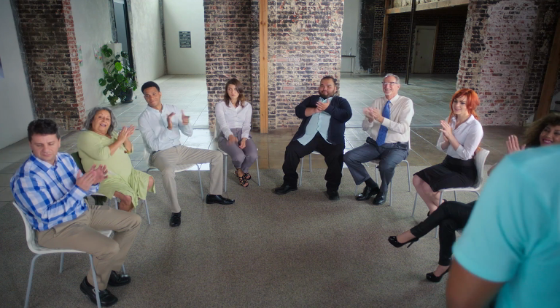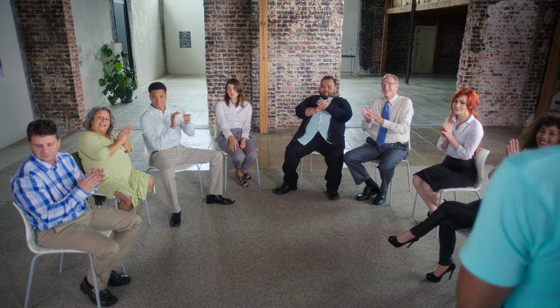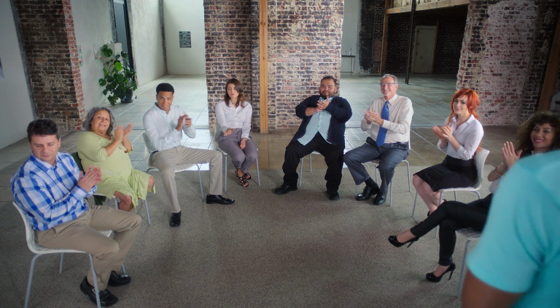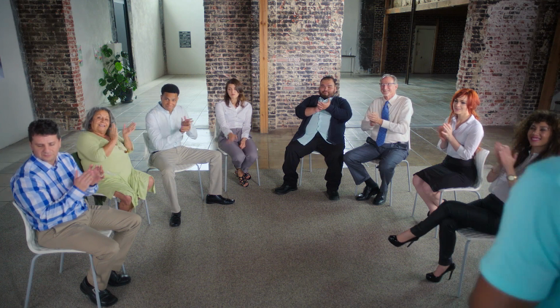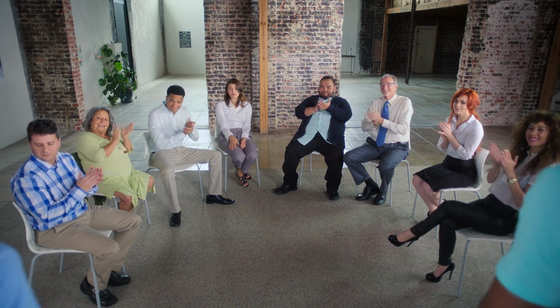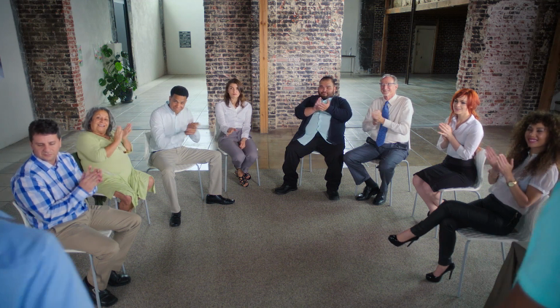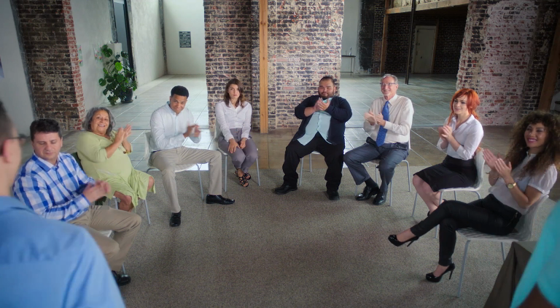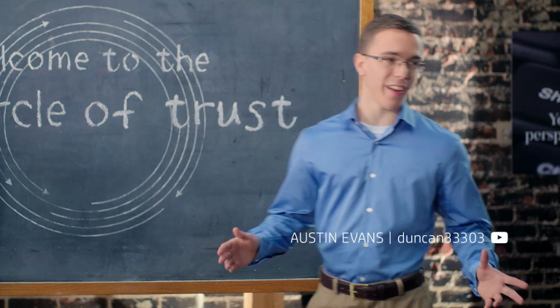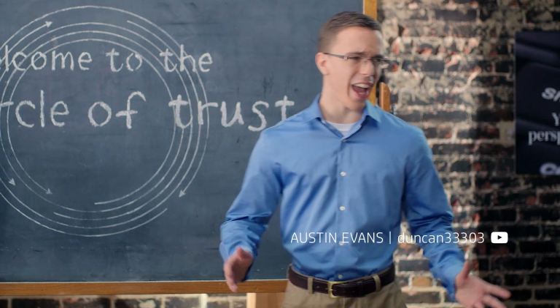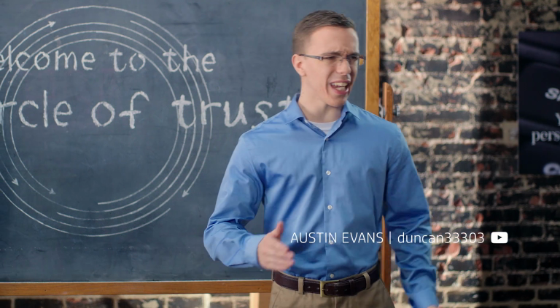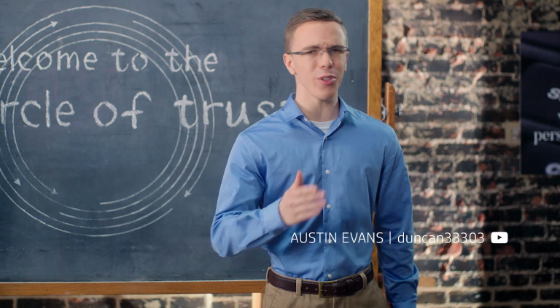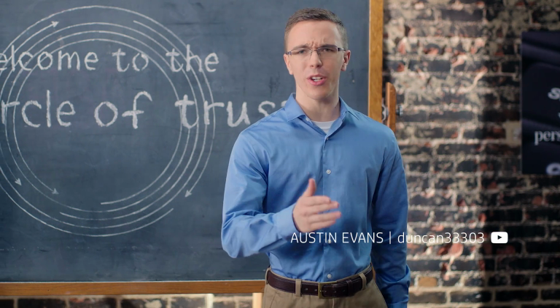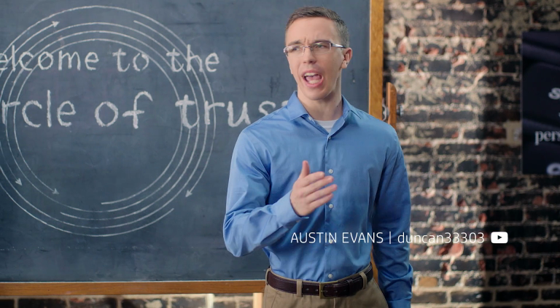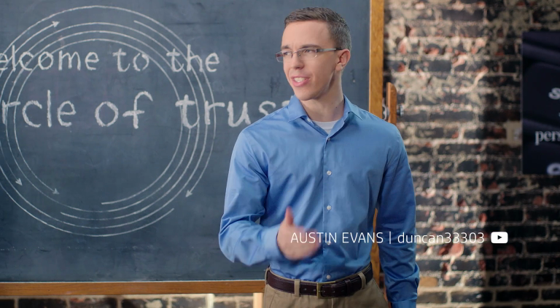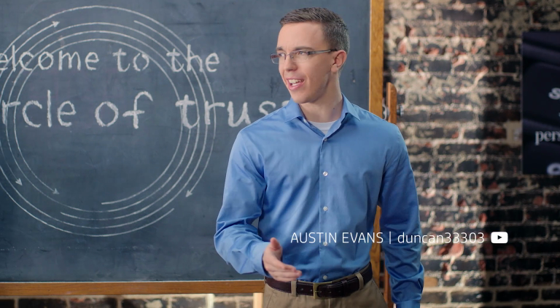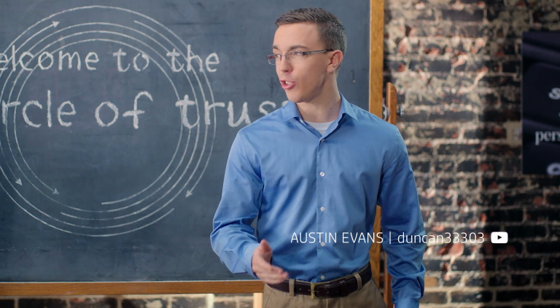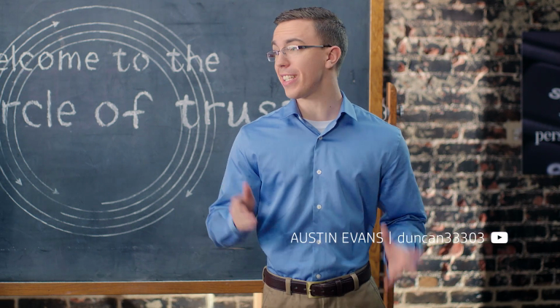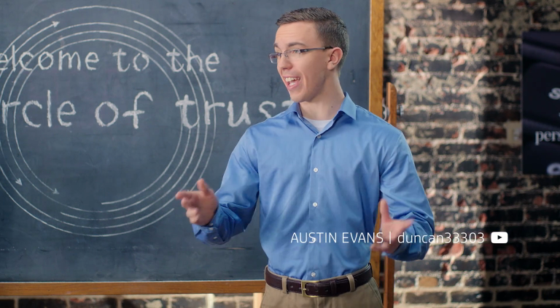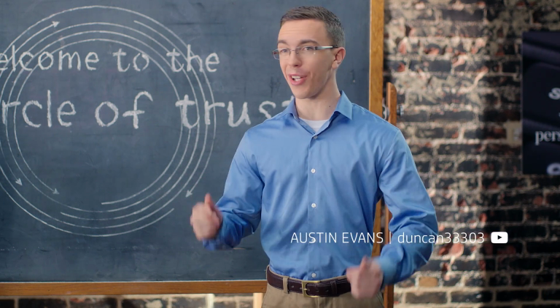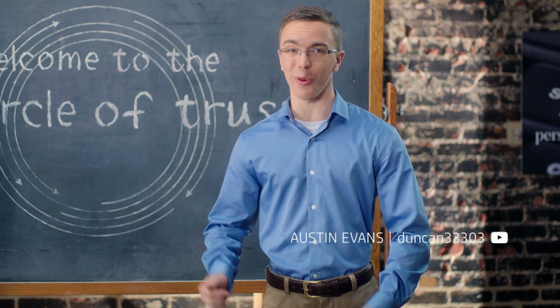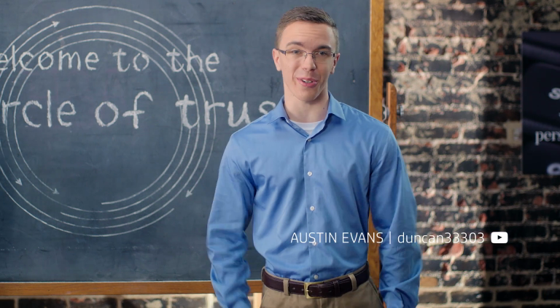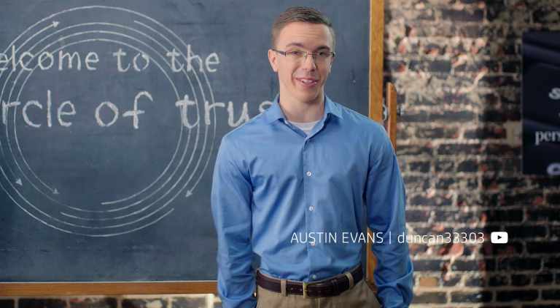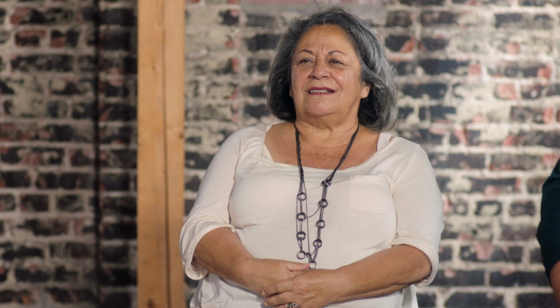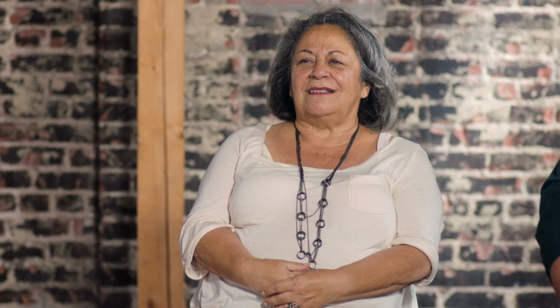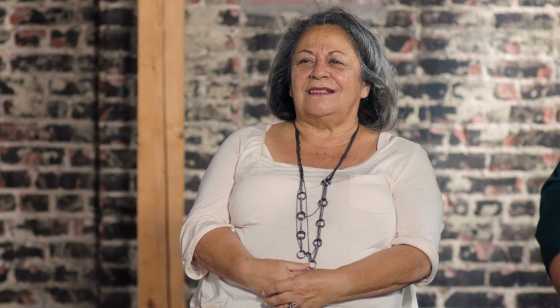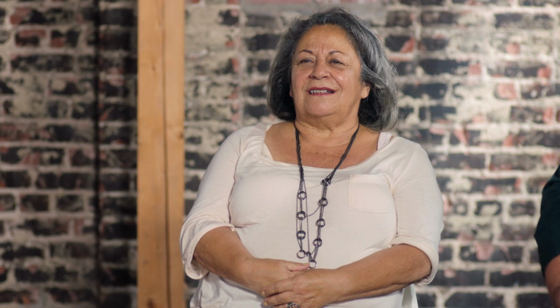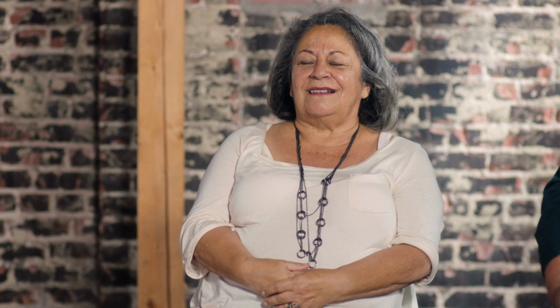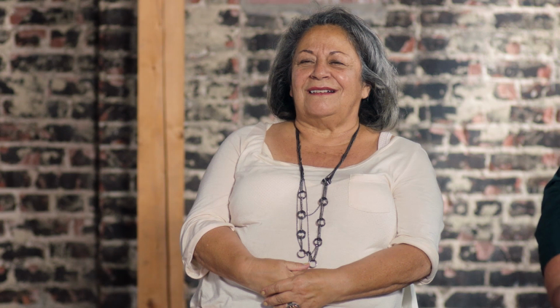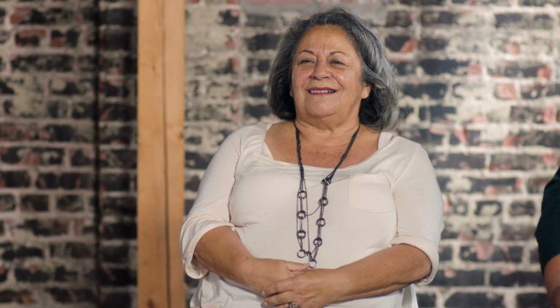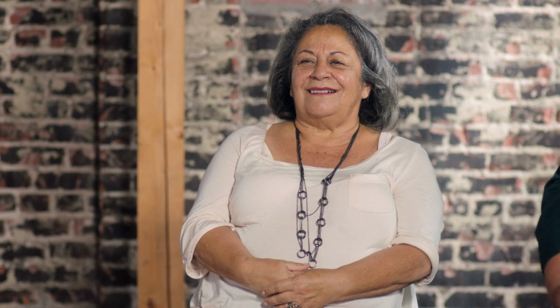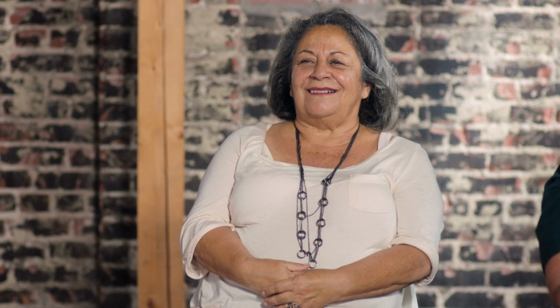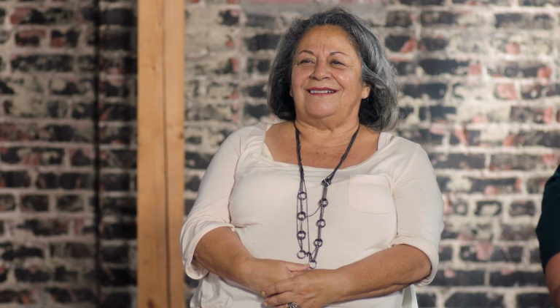Thanks for having me everyone. I think after you hear what I have to say, you'll be excited to go to work. He seems like a very nice man.